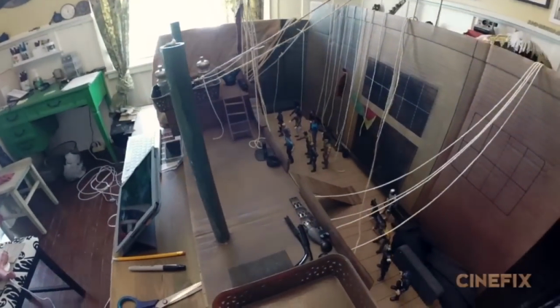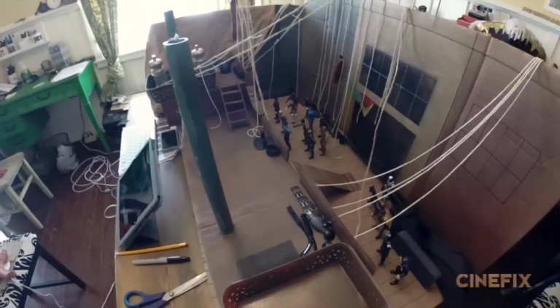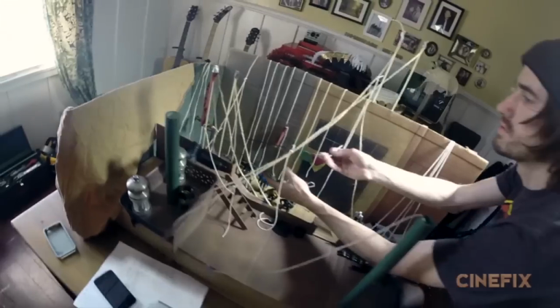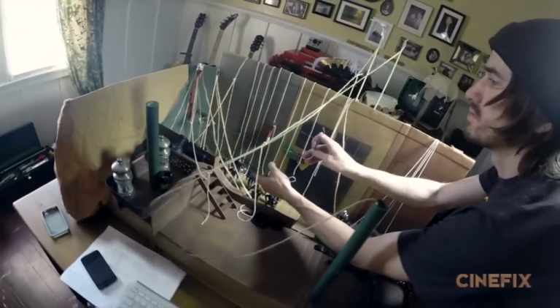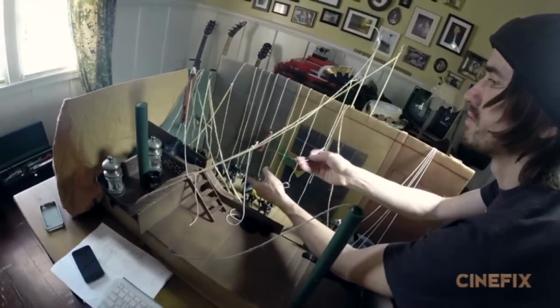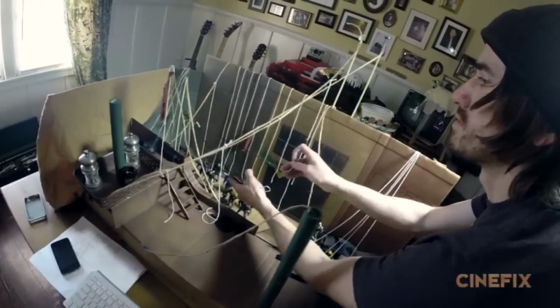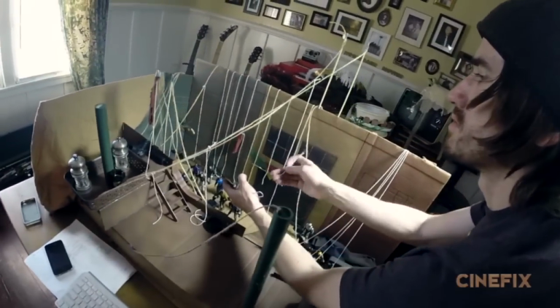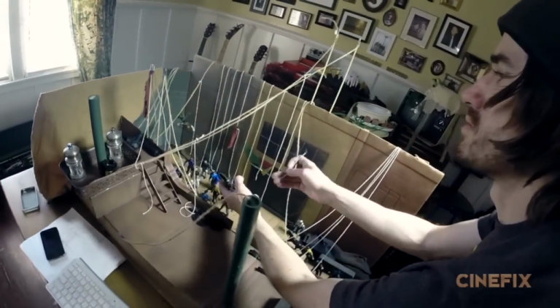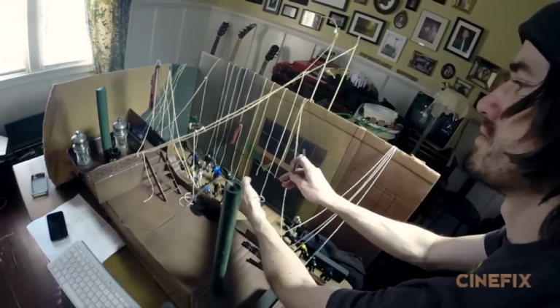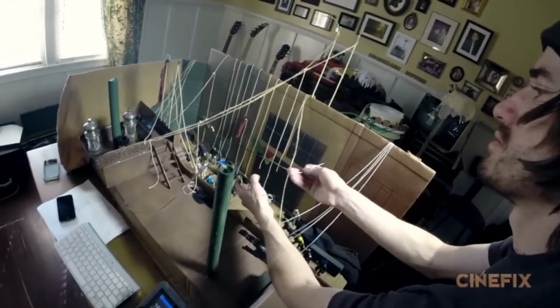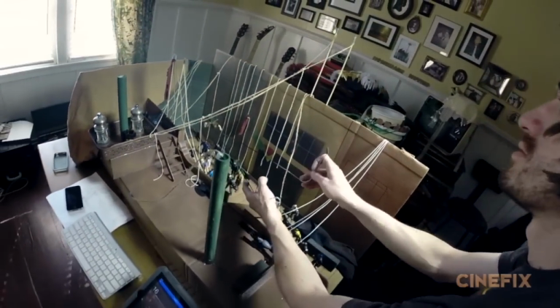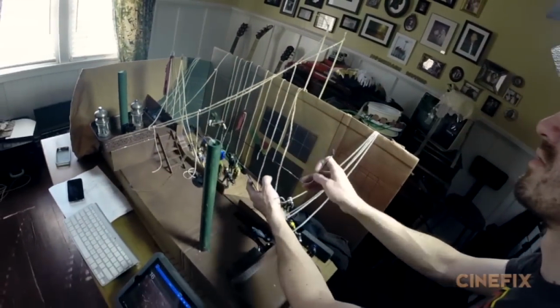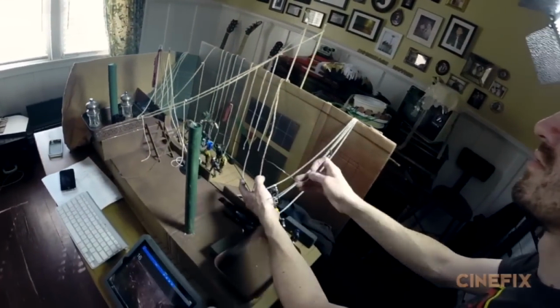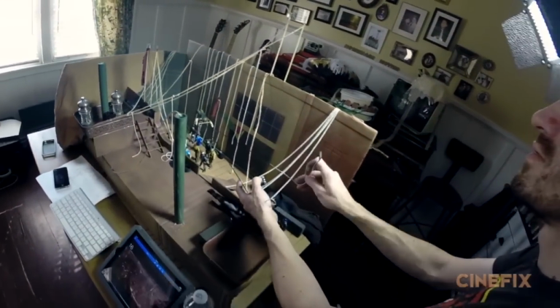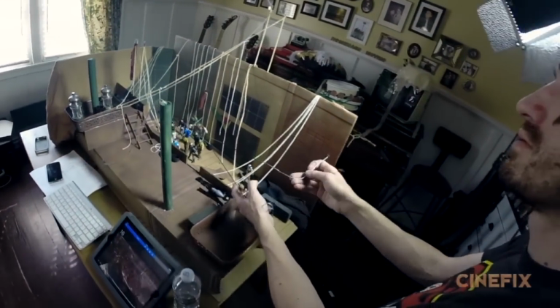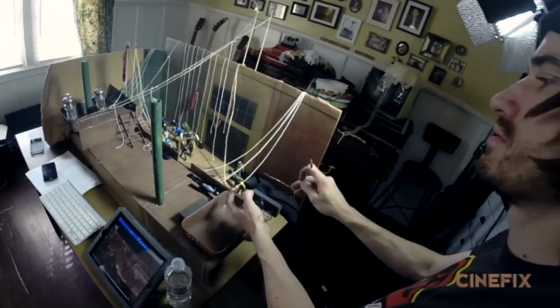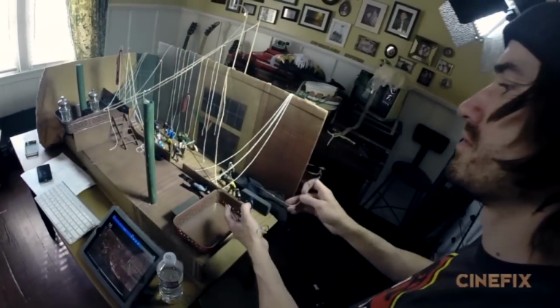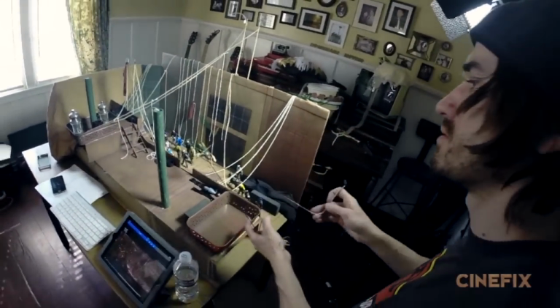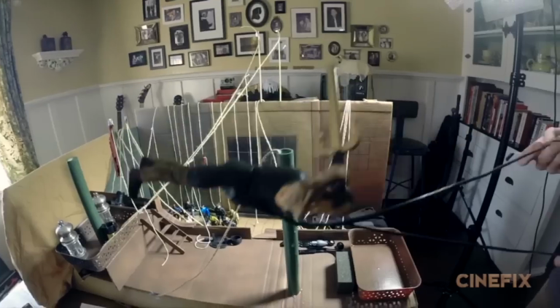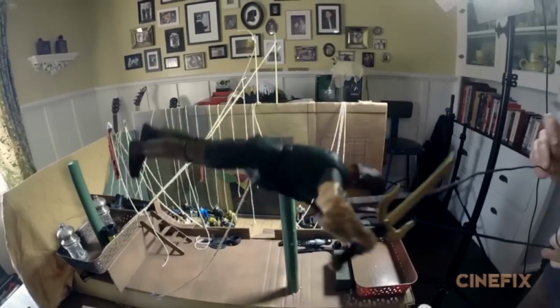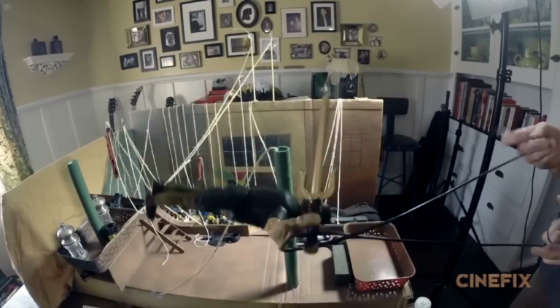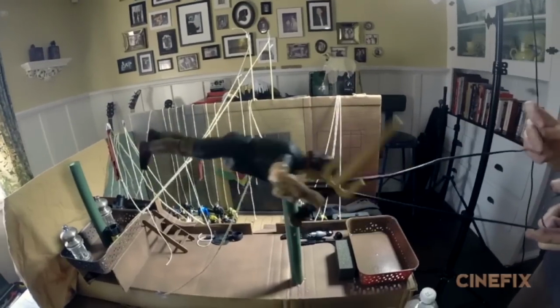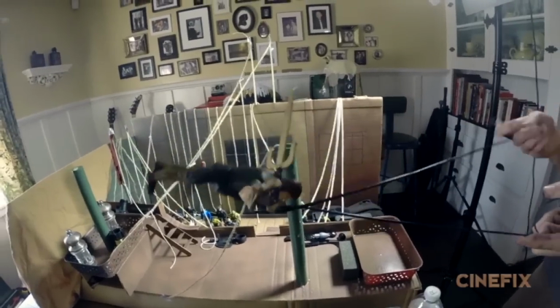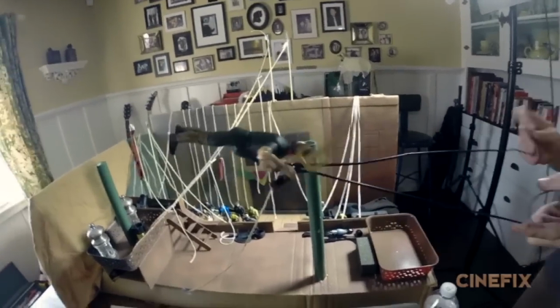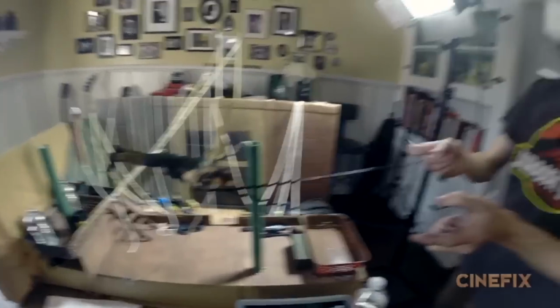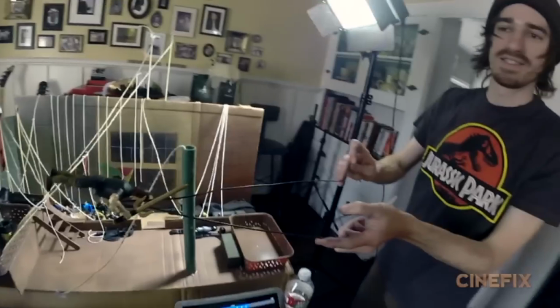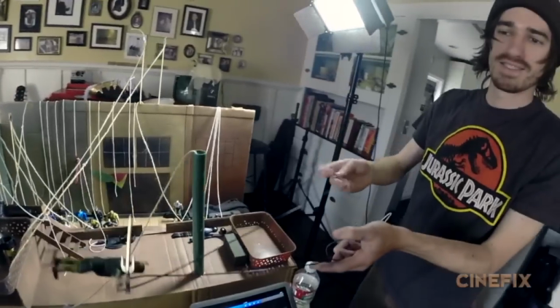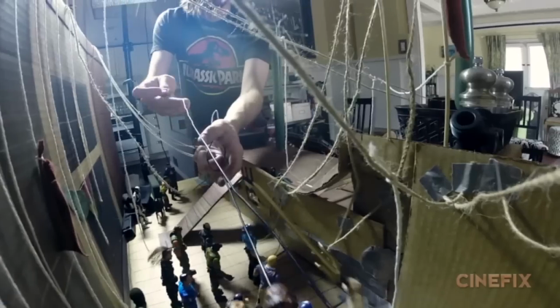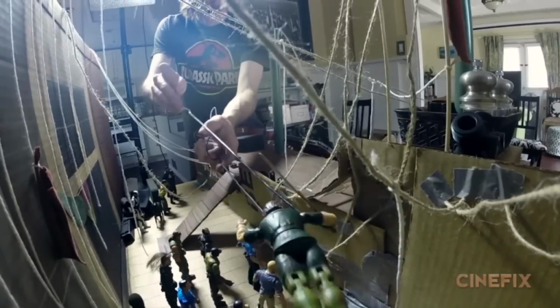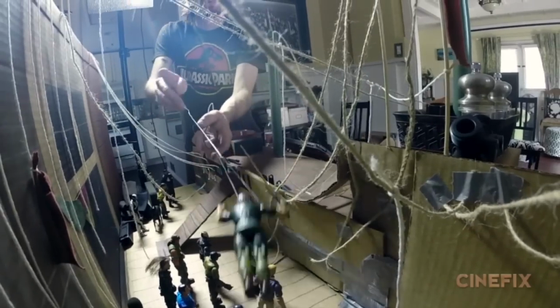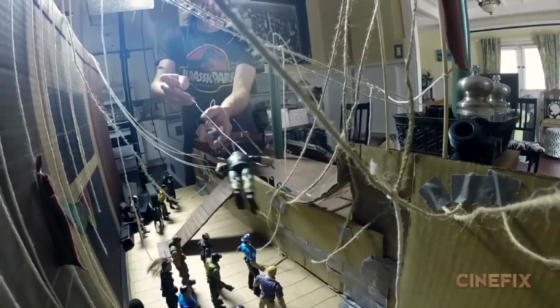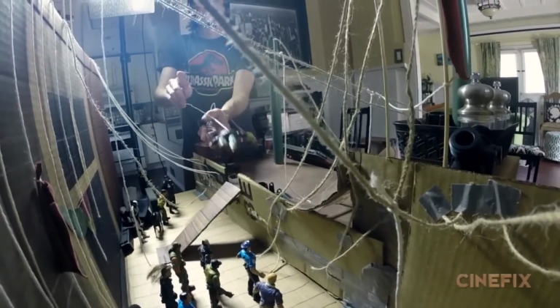To fly Peter across, he's just attached to a wire, and there's a separate wire attached to his arm so that he can wave his sword back and forth. Then he just flies from one side to the other.